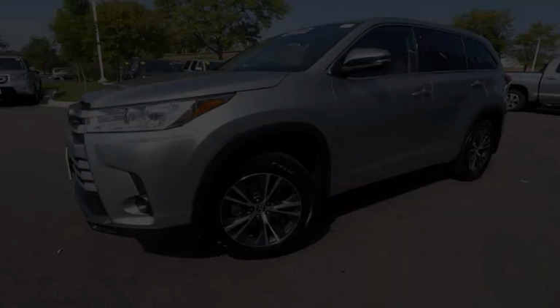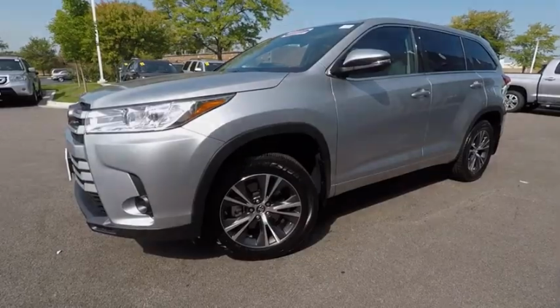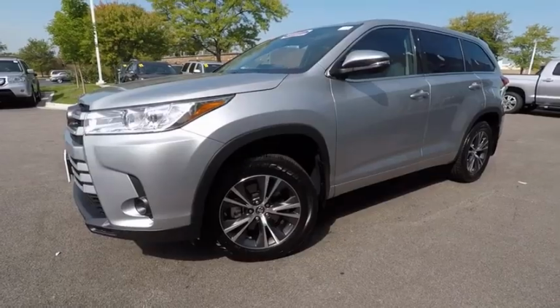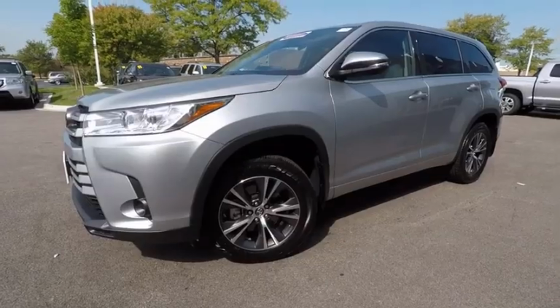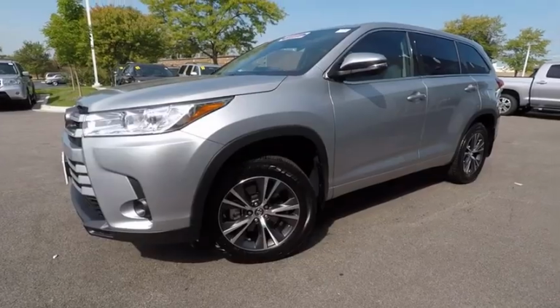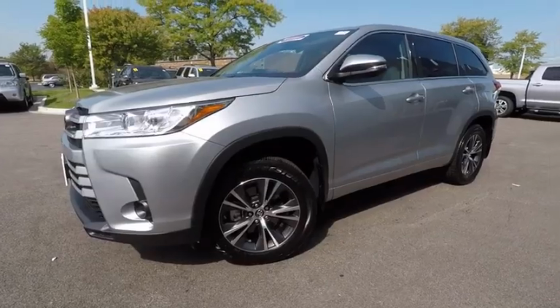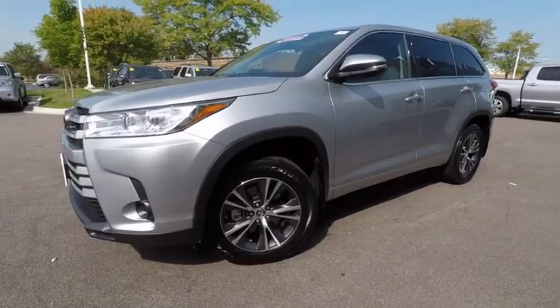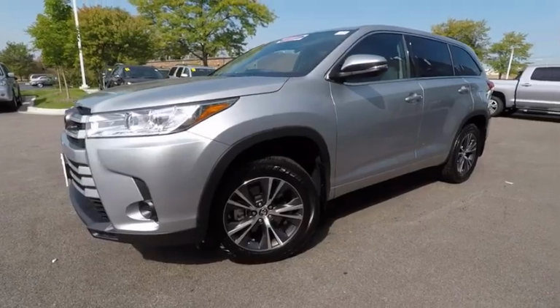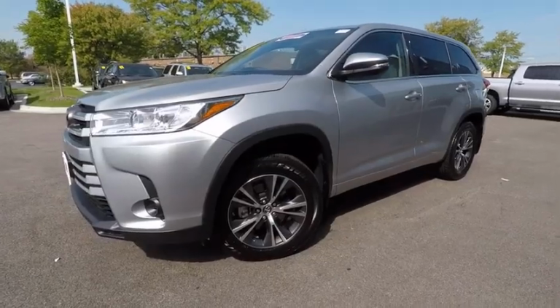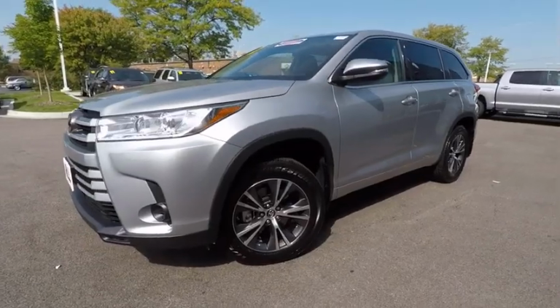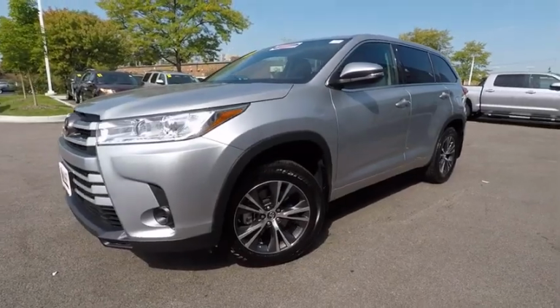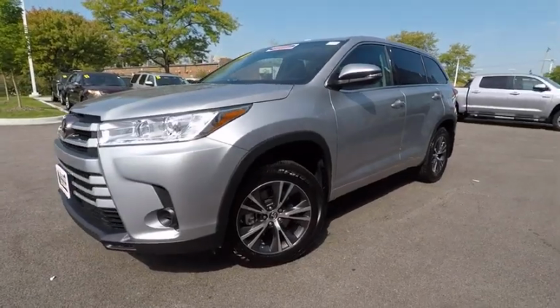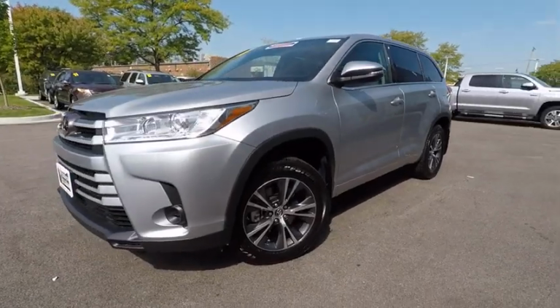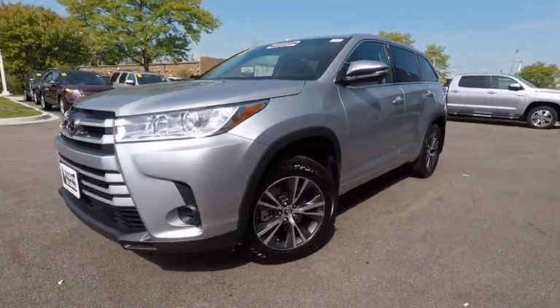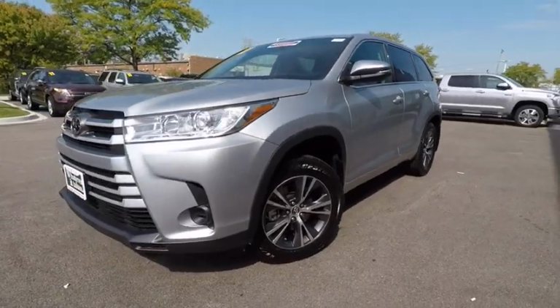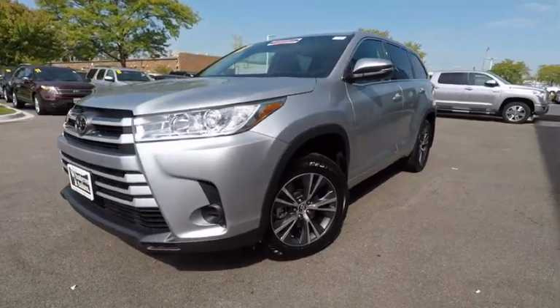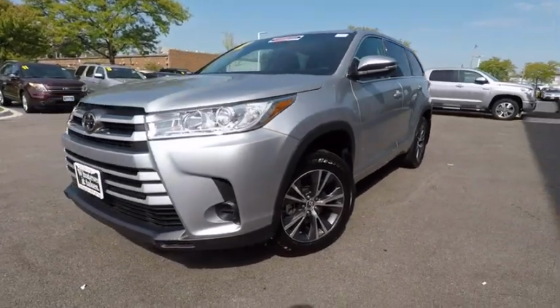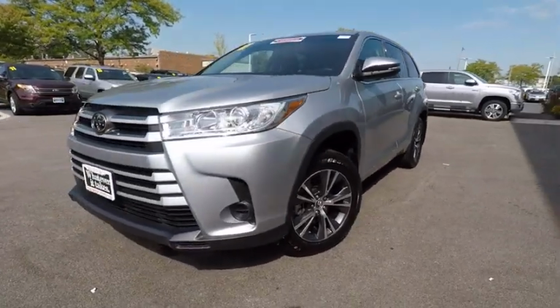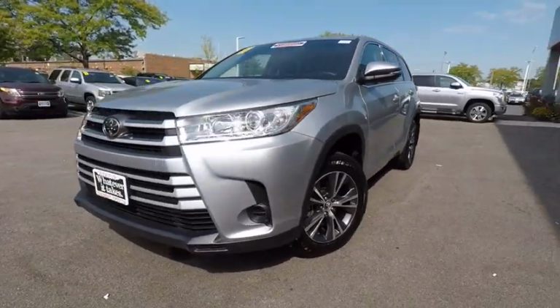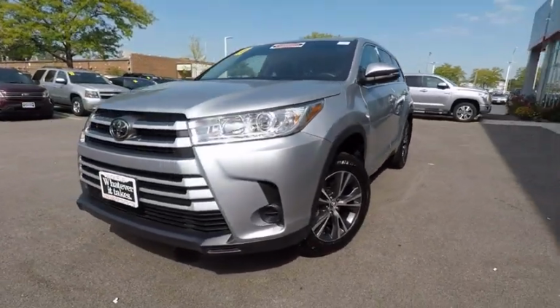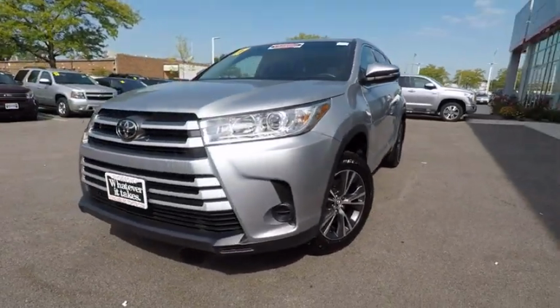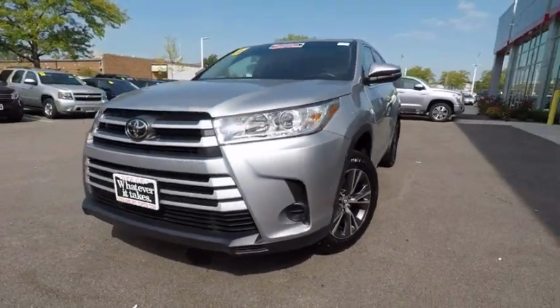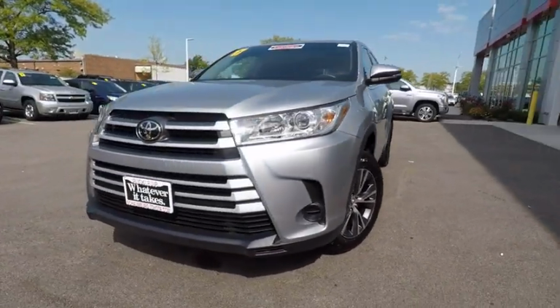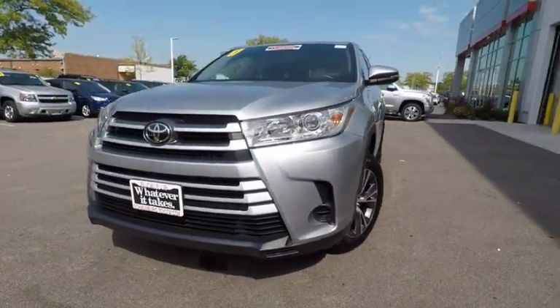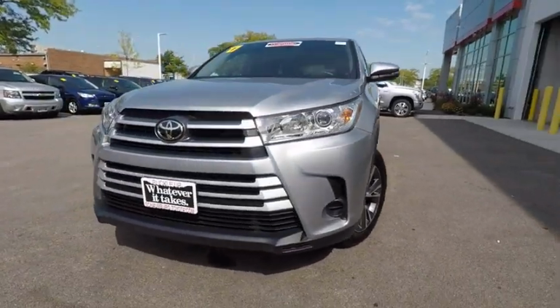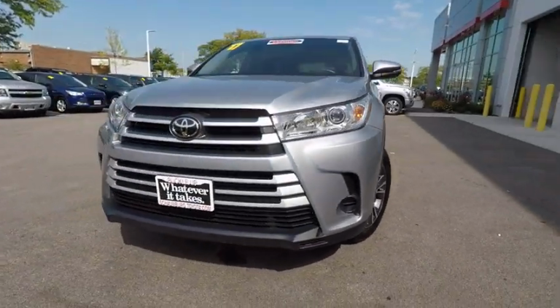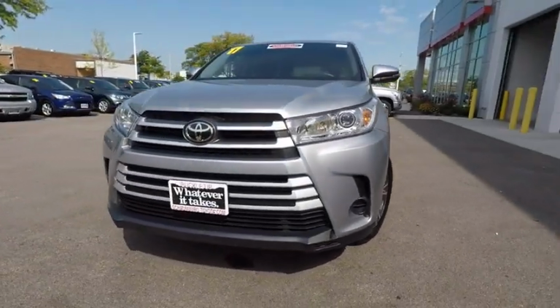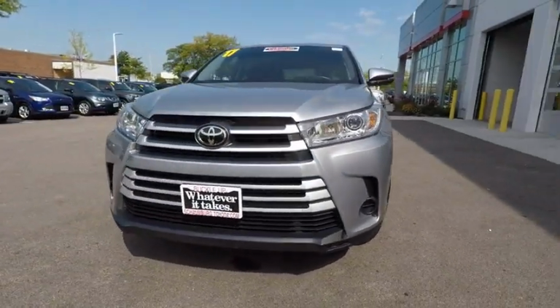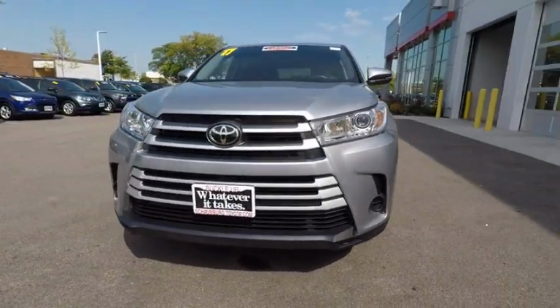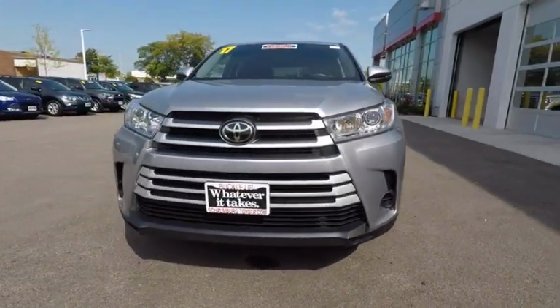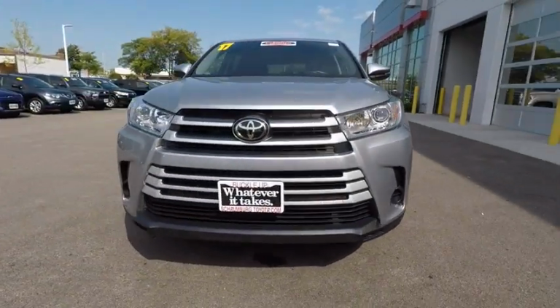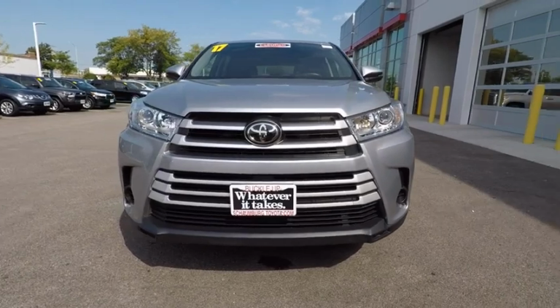2017 Highlander. The Highlander is the SUV that's thought of everything.